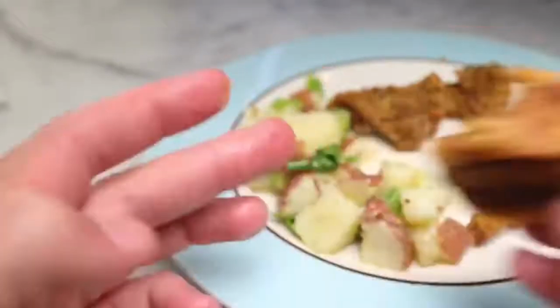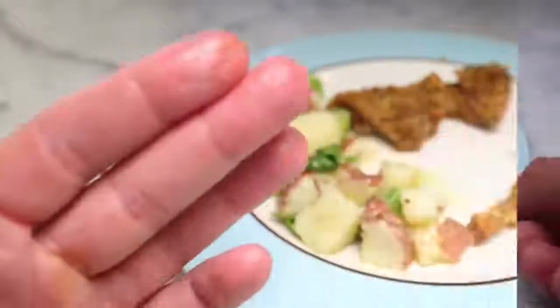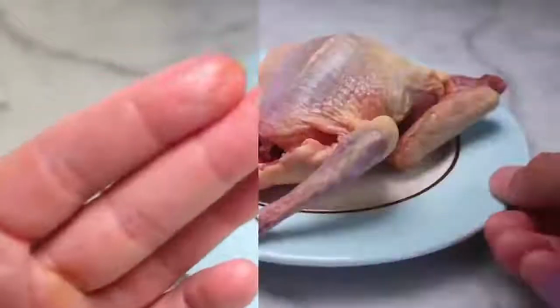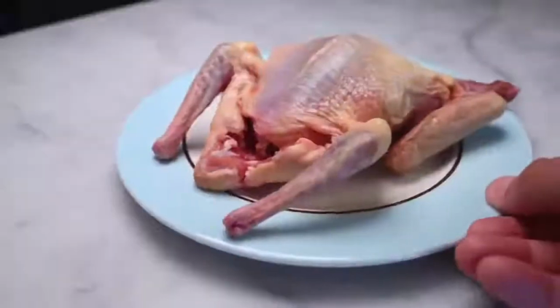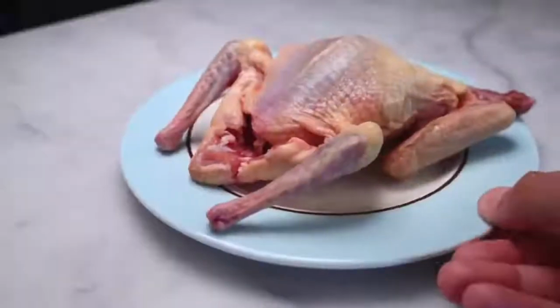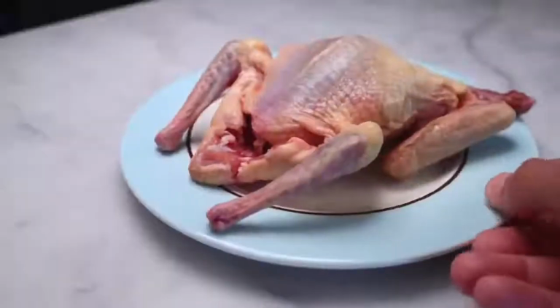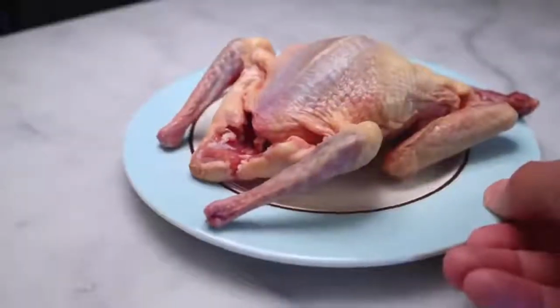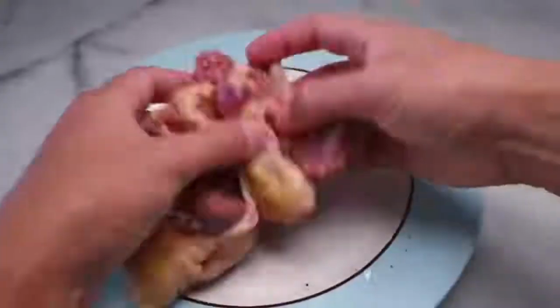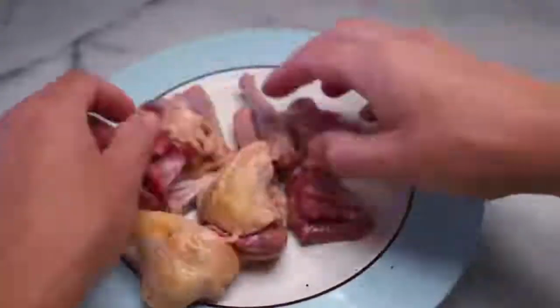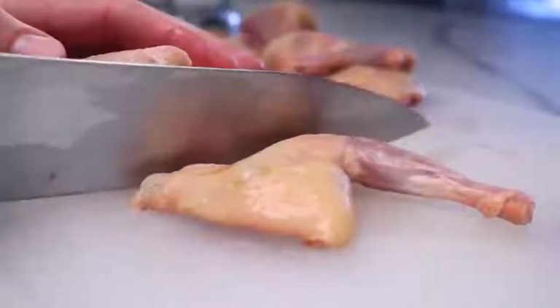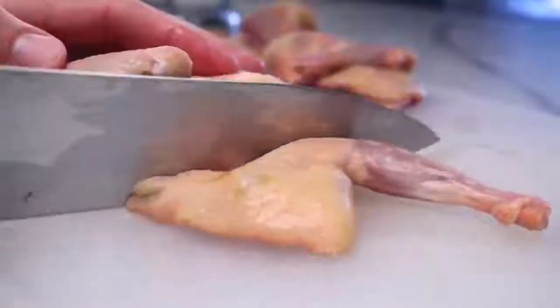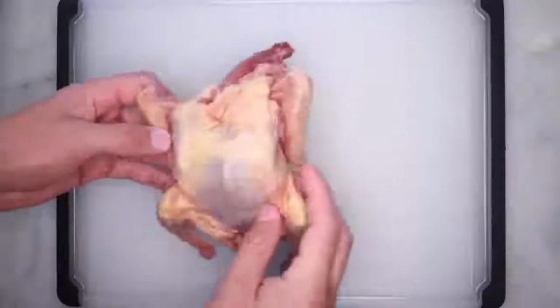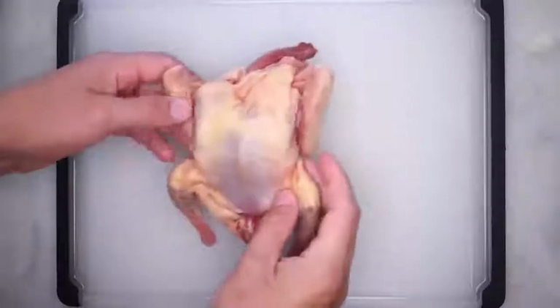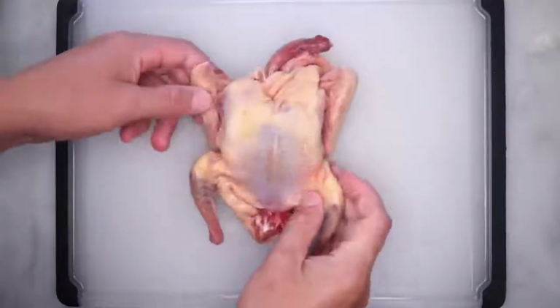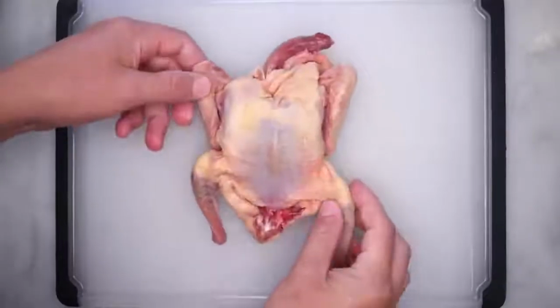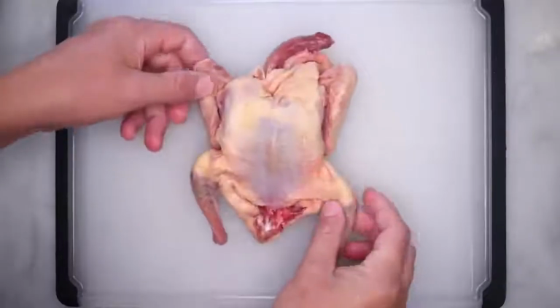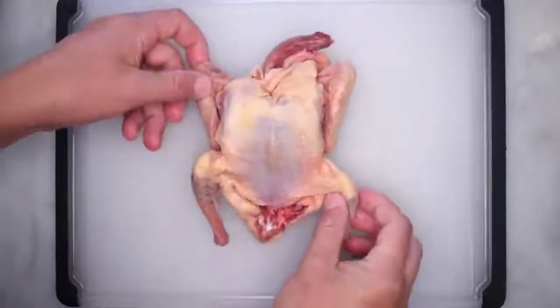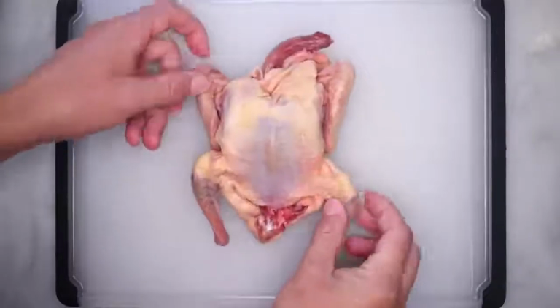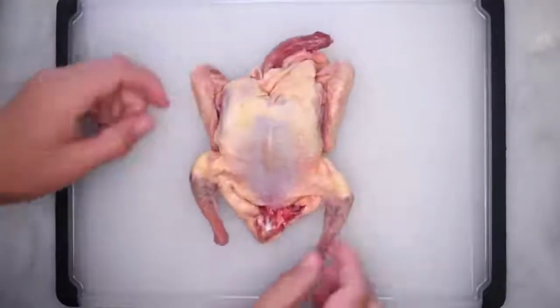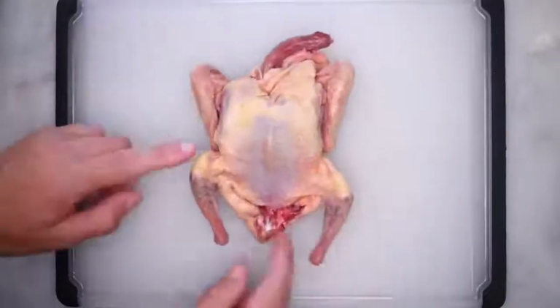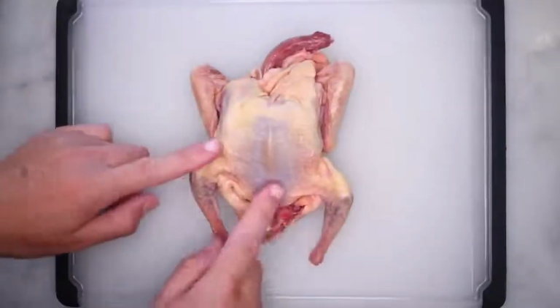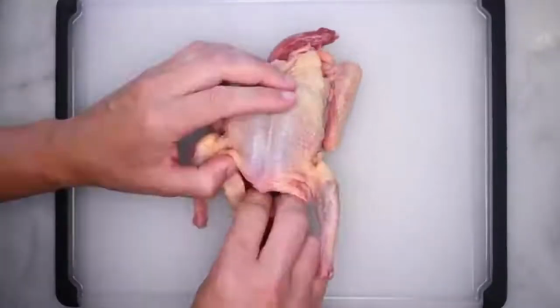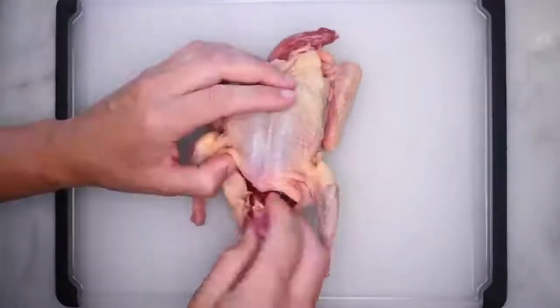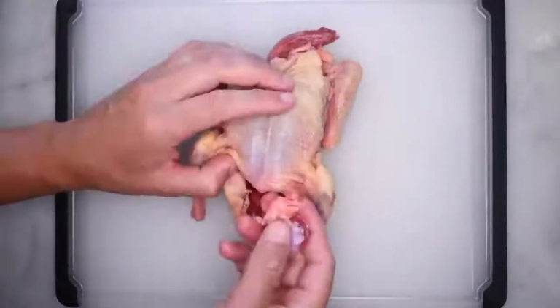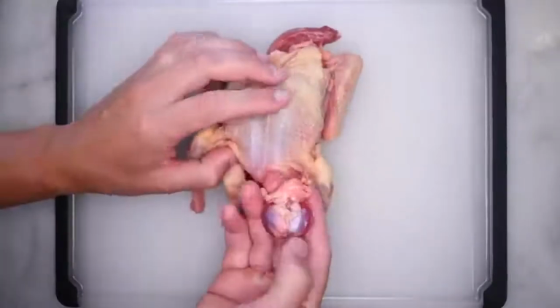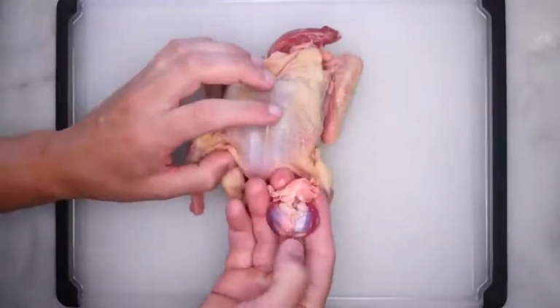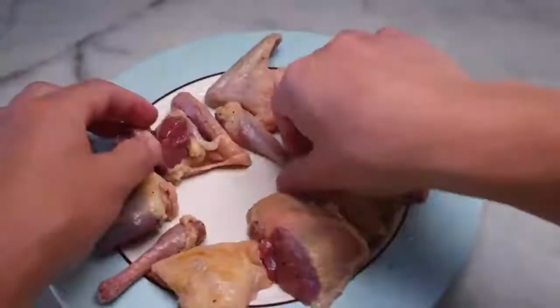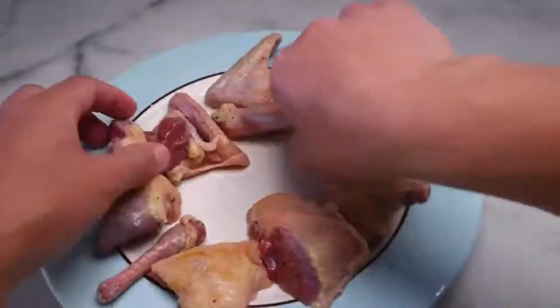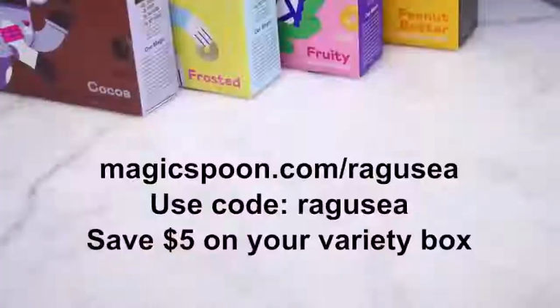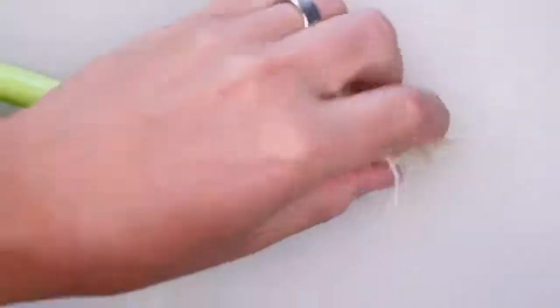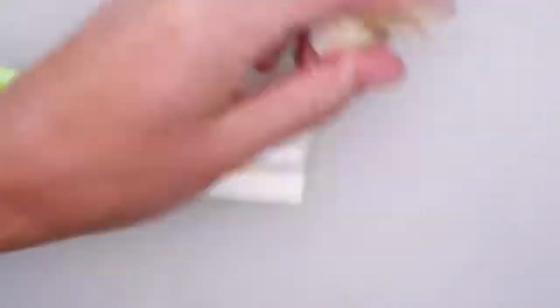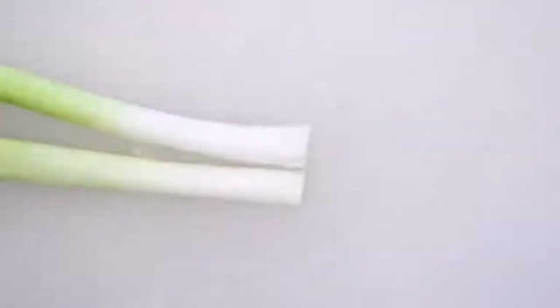Or you could do what I'm using: crispy breasts that's just over a pound, maybe half a kilo. If it comes with any meat, you're basically raw.